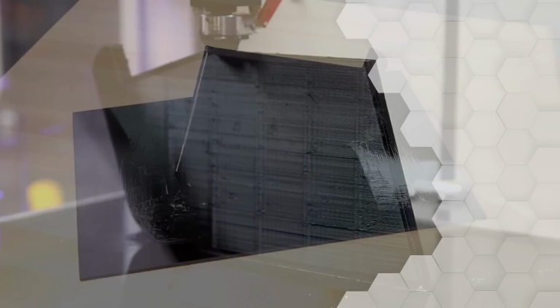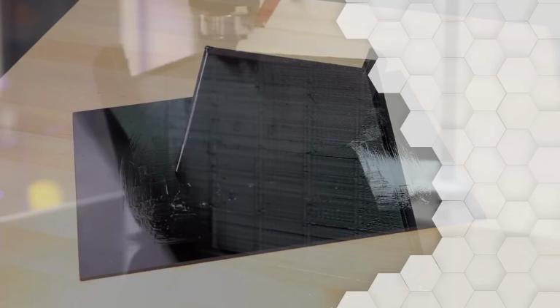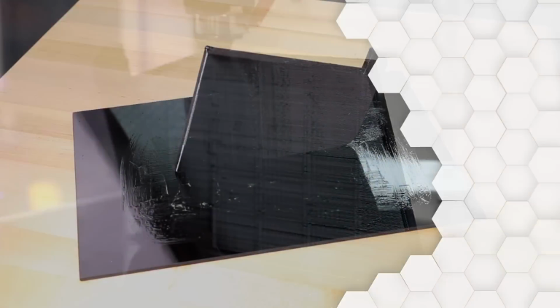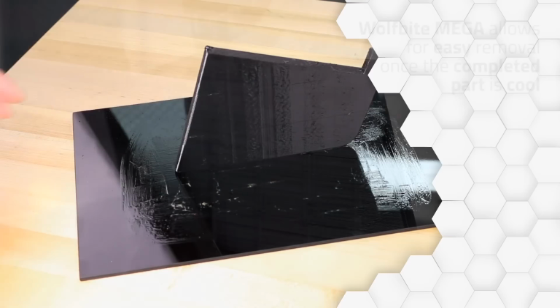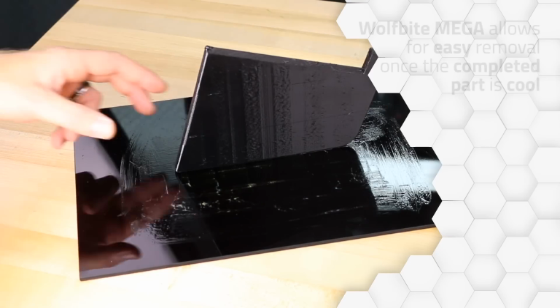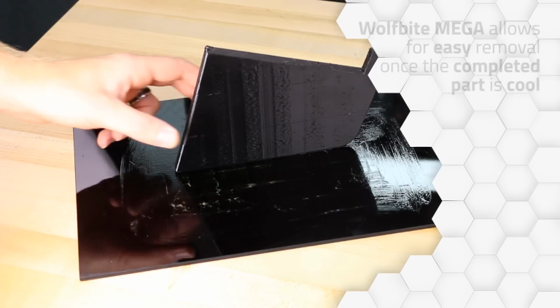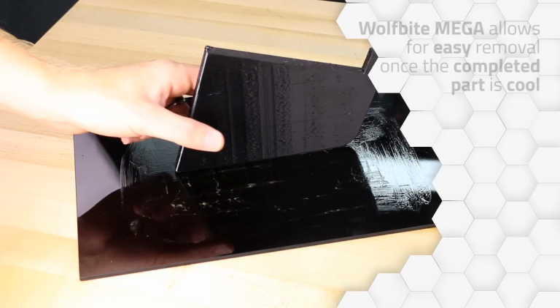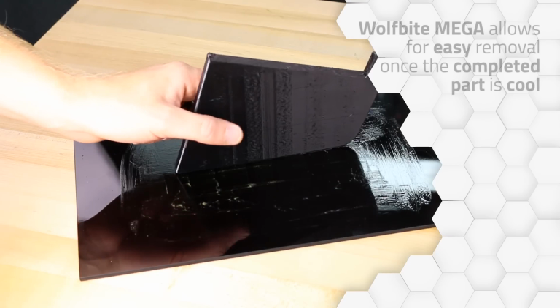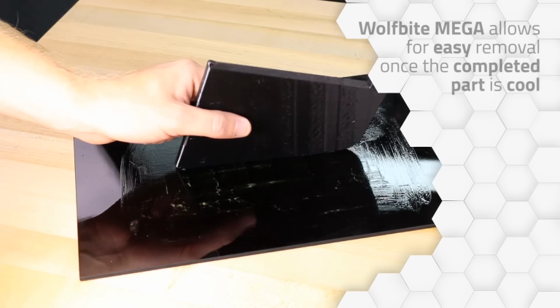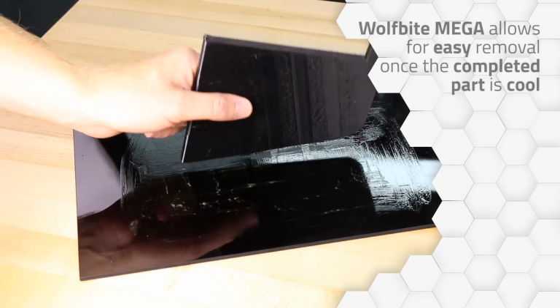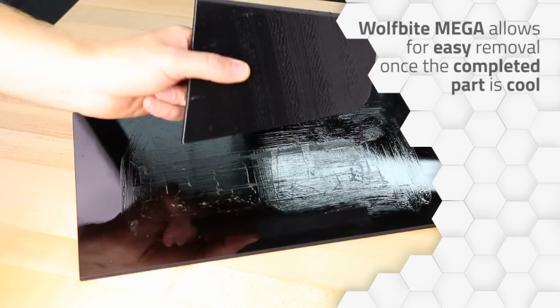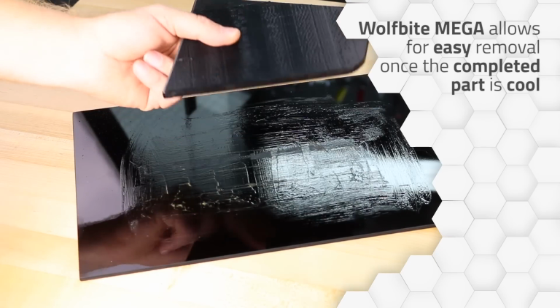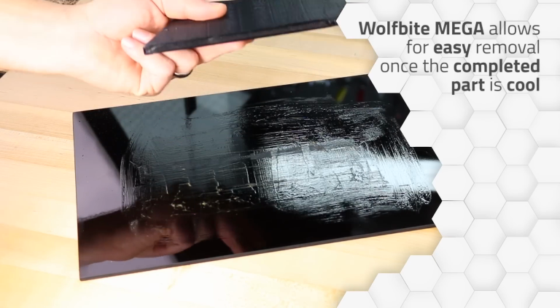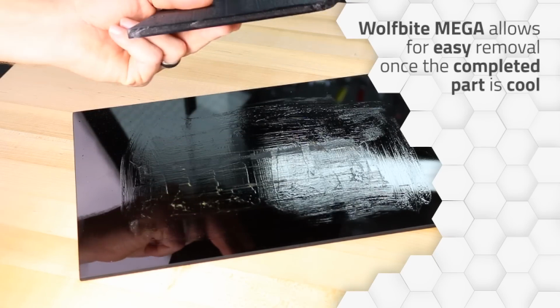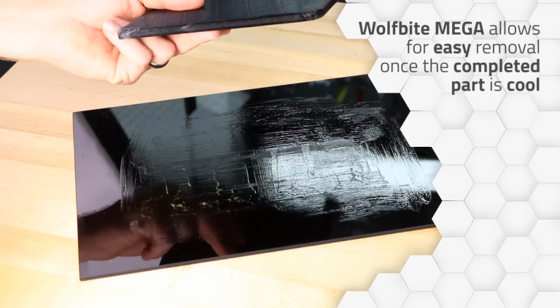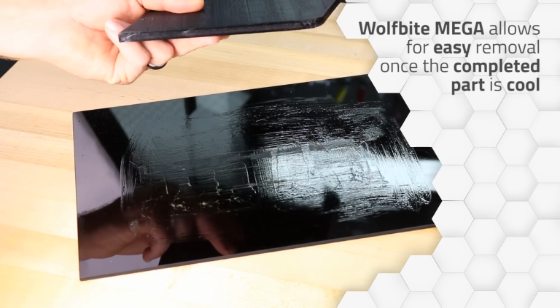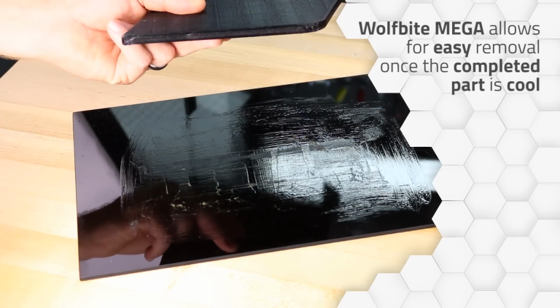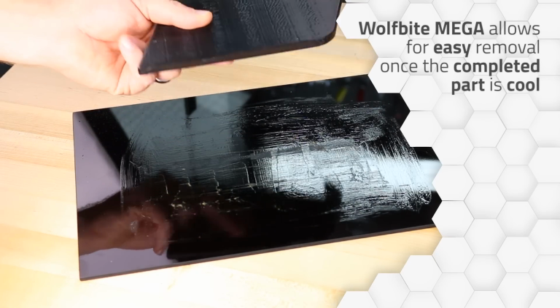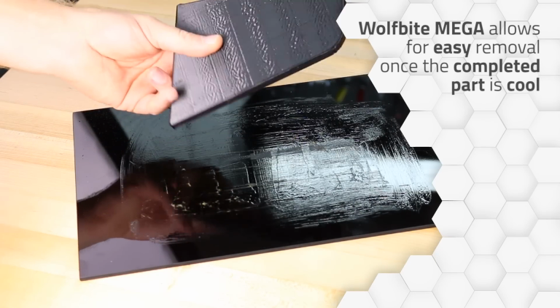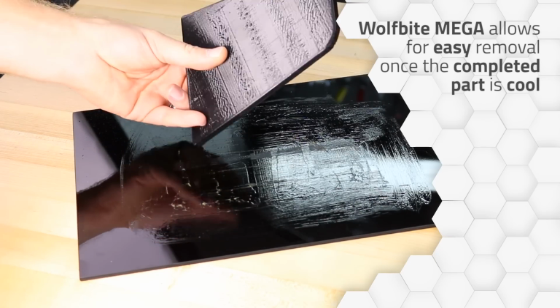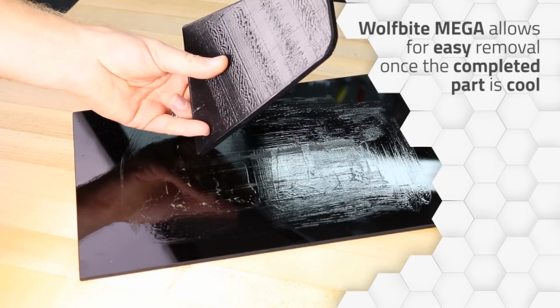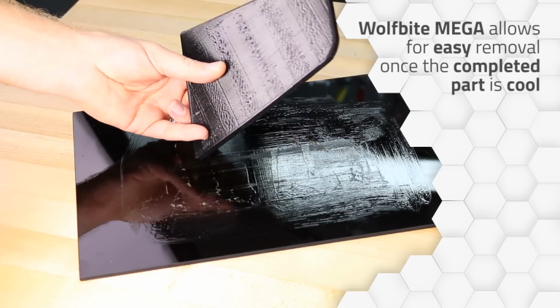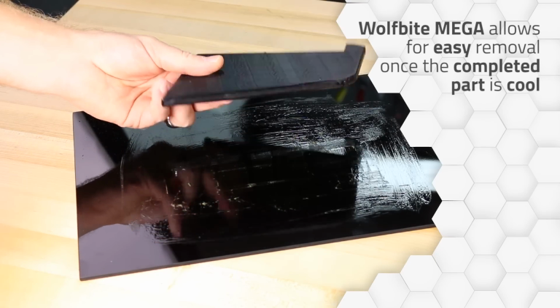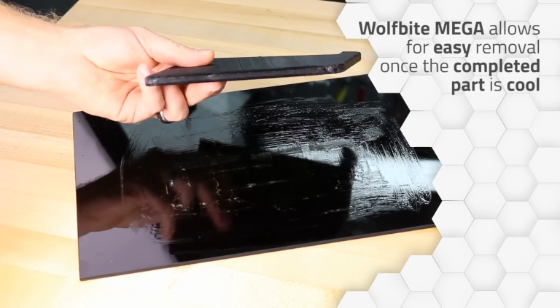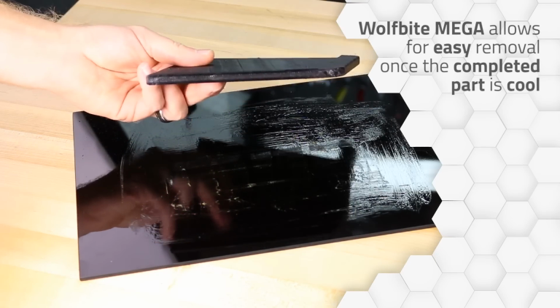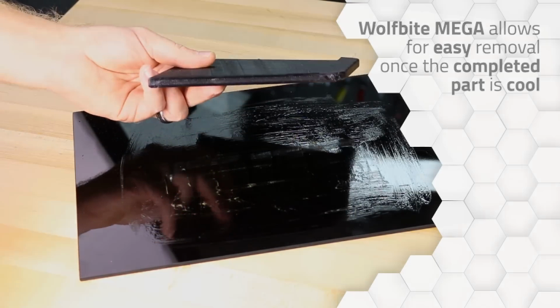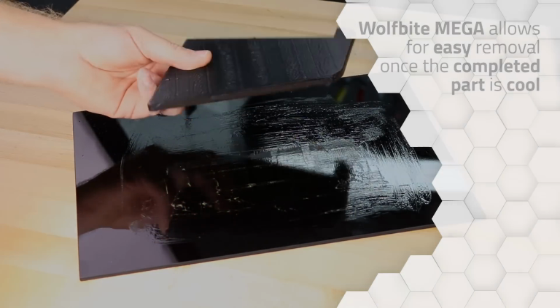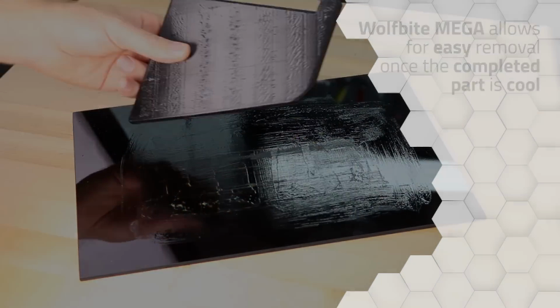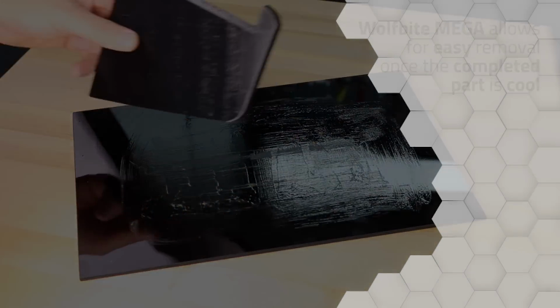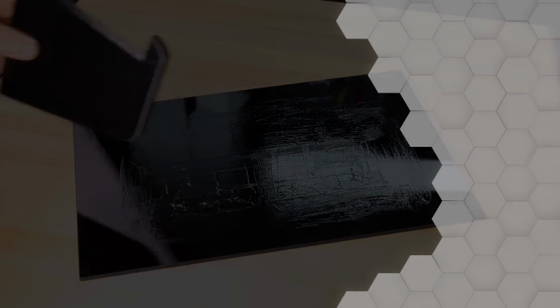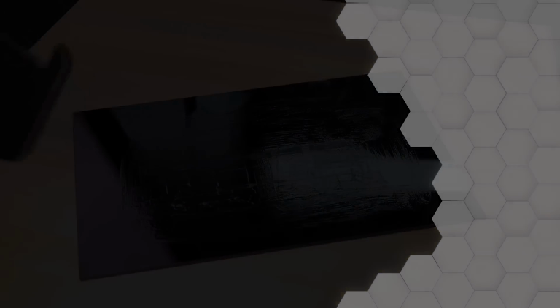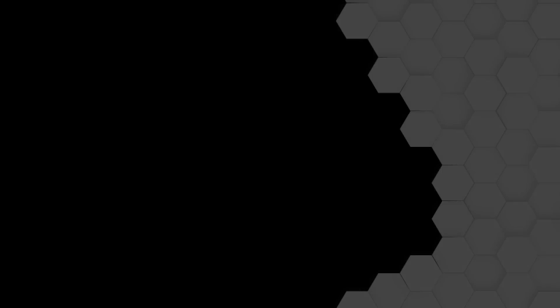When the part is cool, simply remove it from the bed. We'll see you soon.